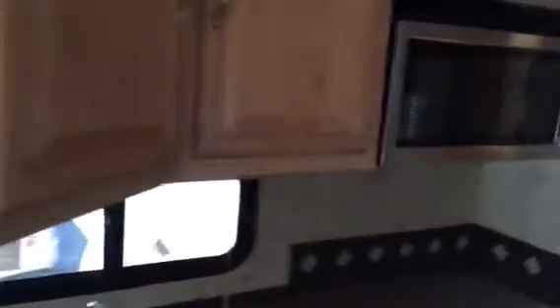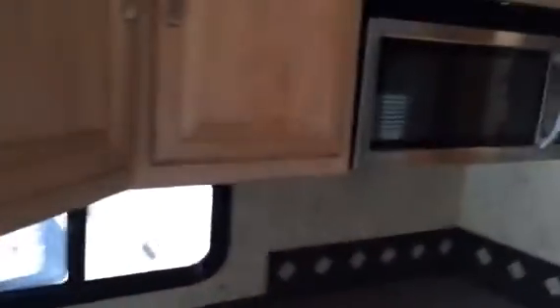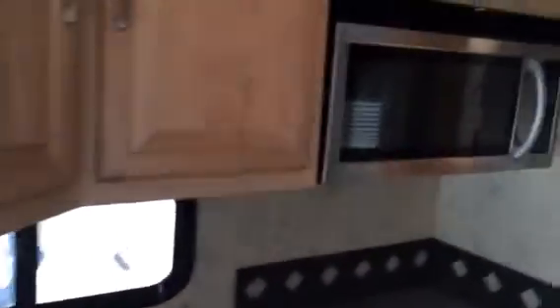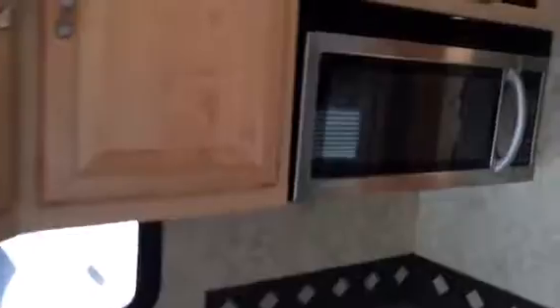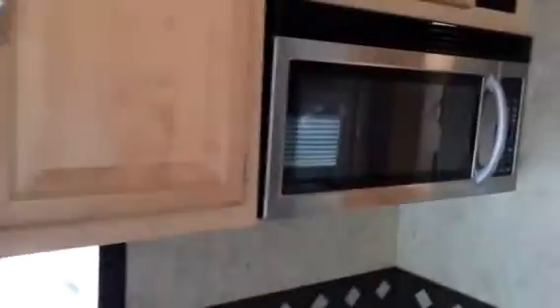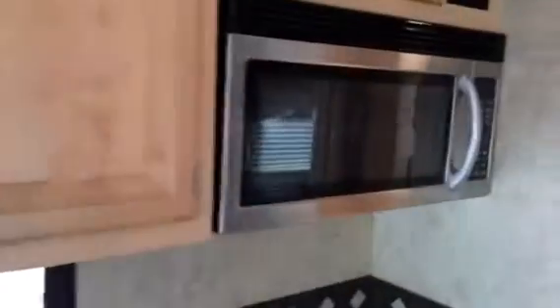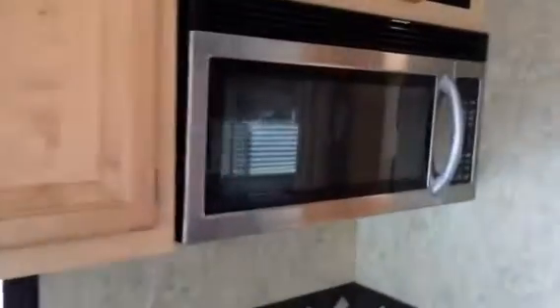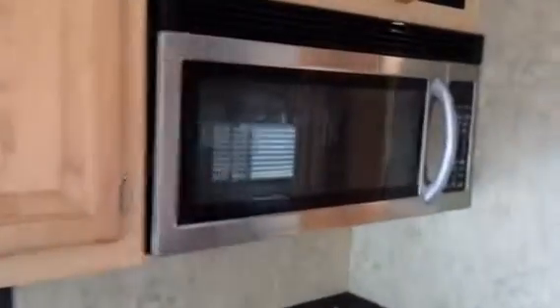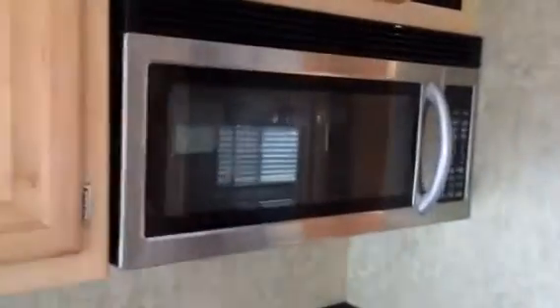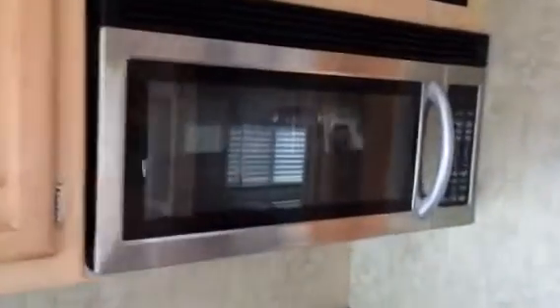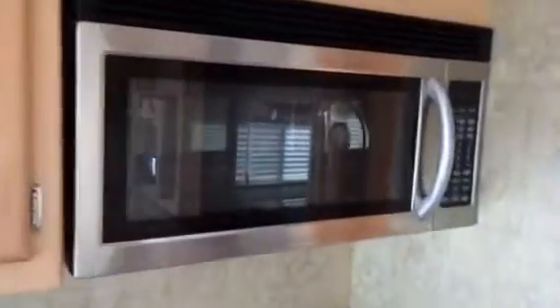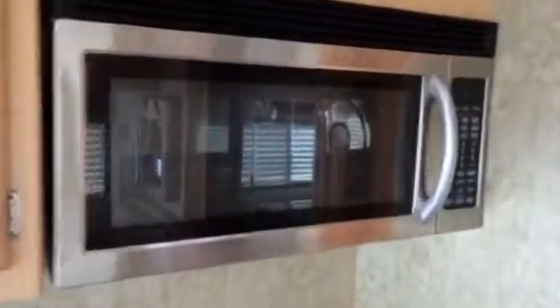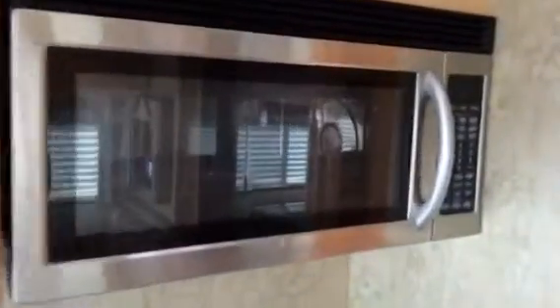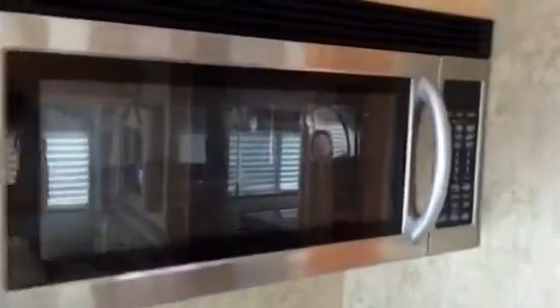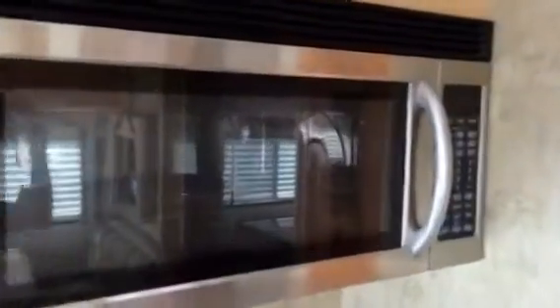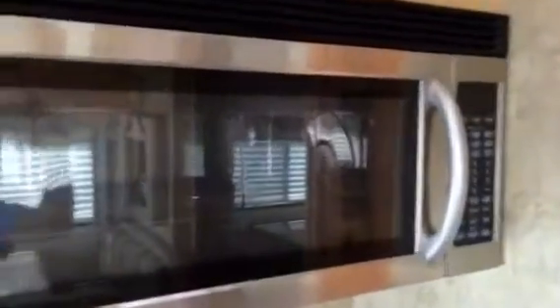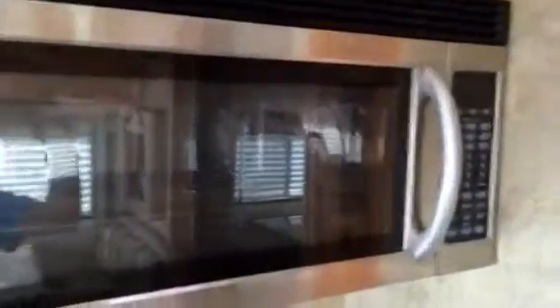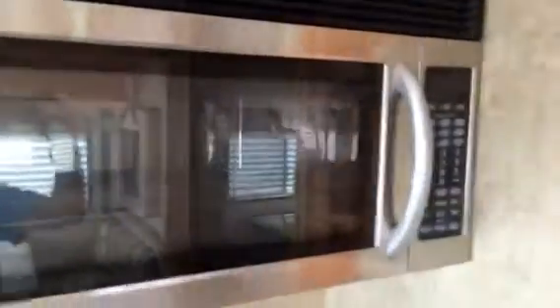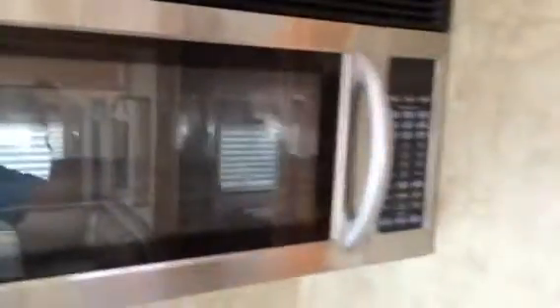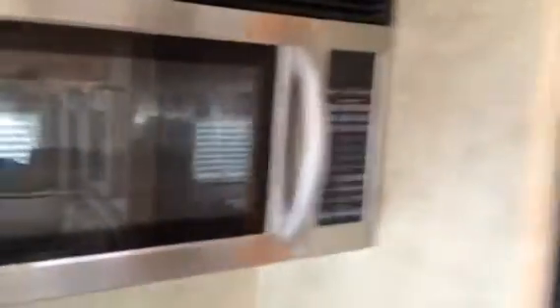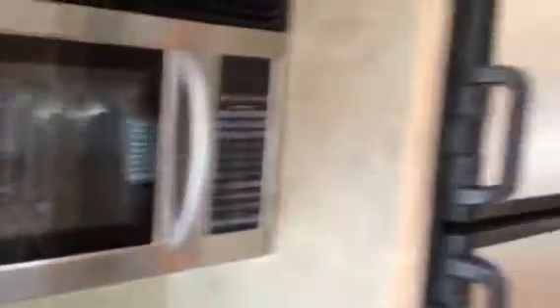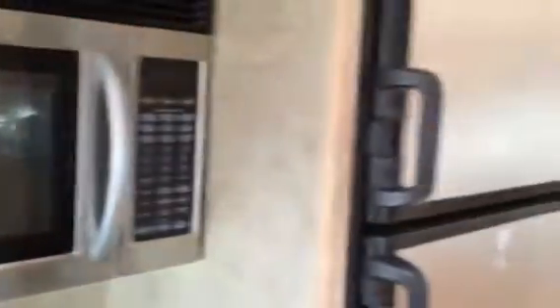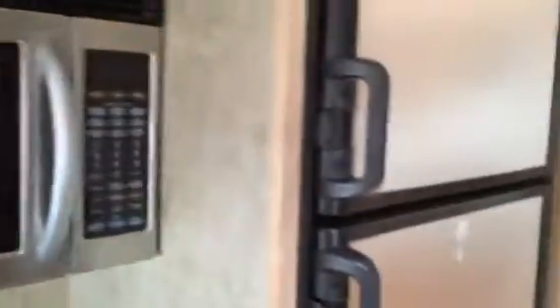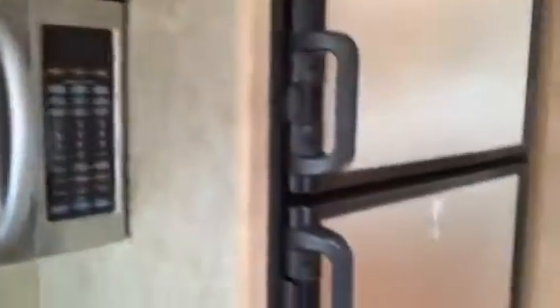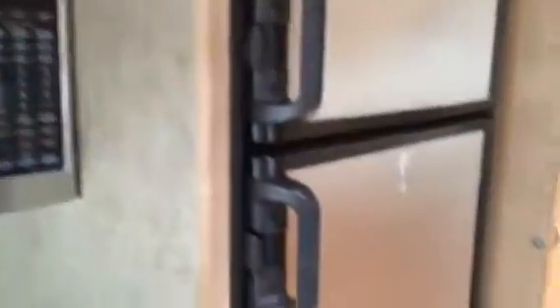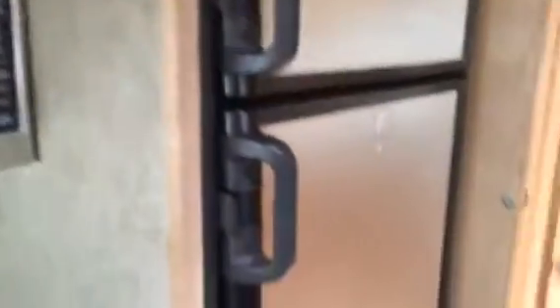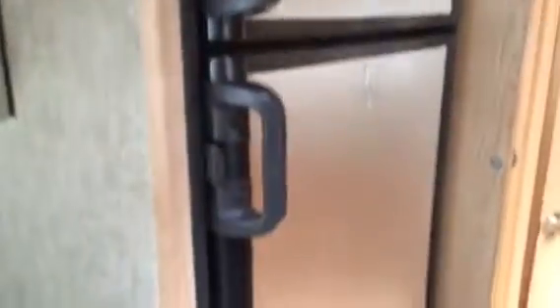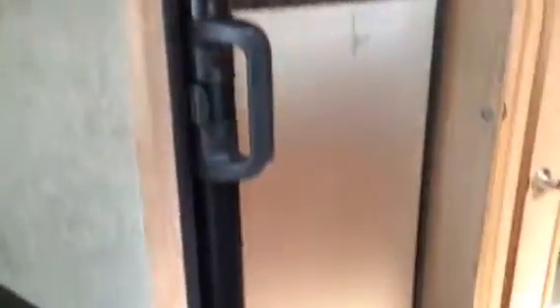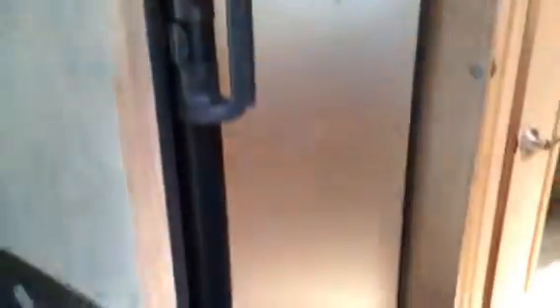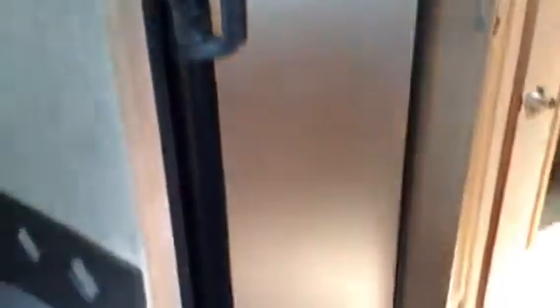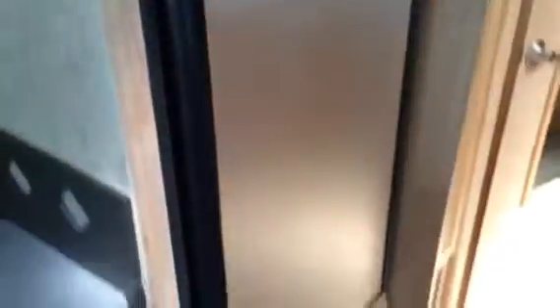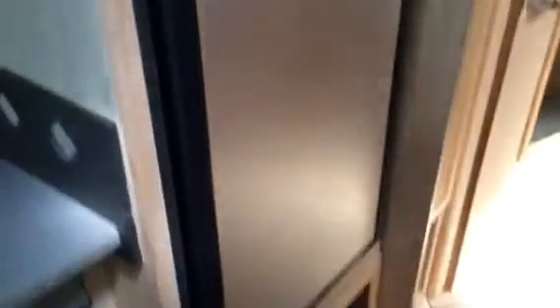A convection microwave. Full 30 inch. Big refrigerator.